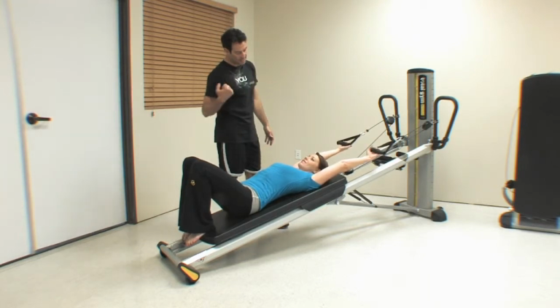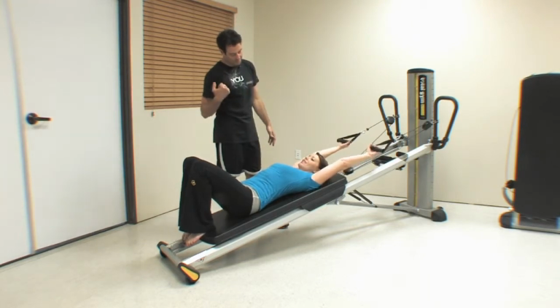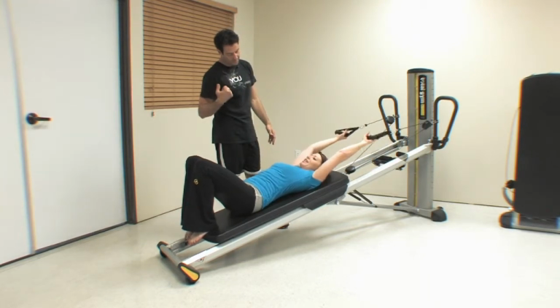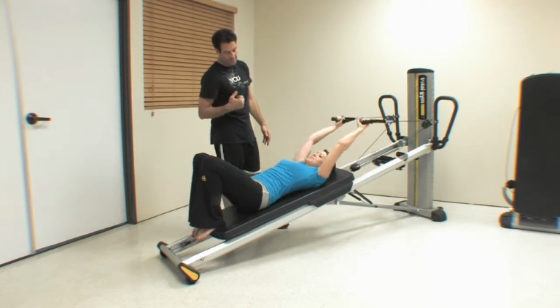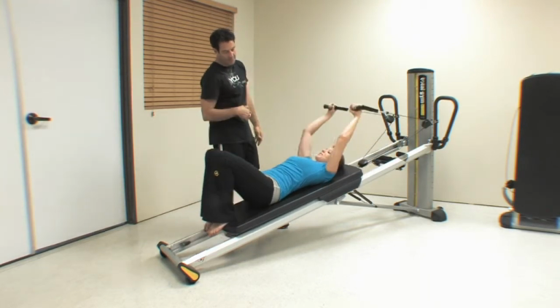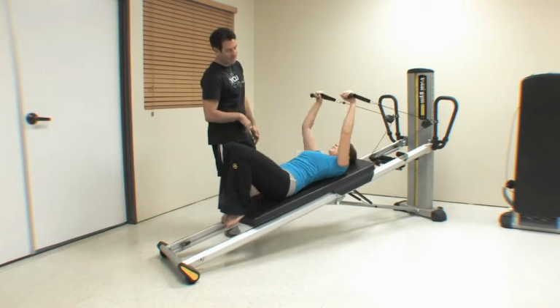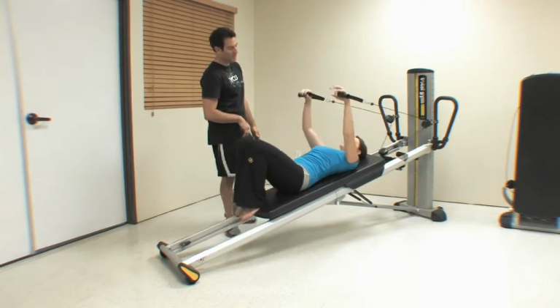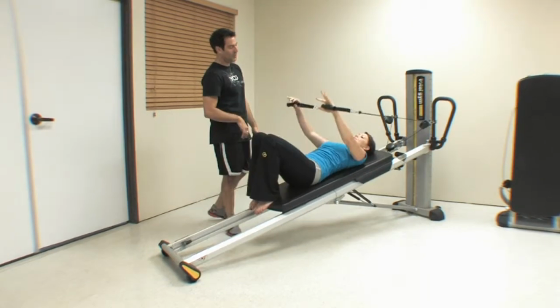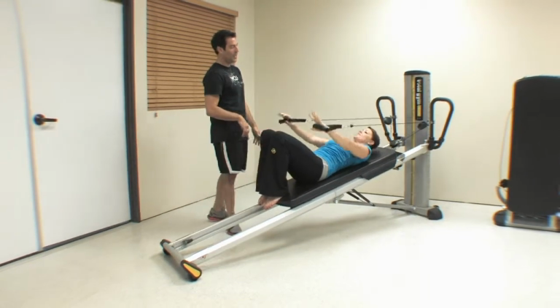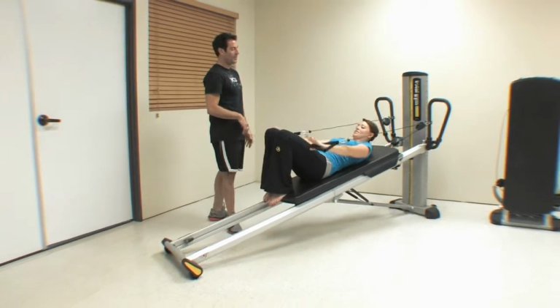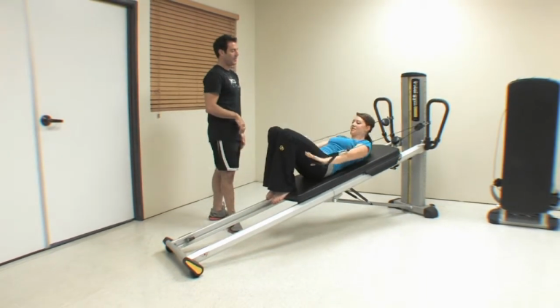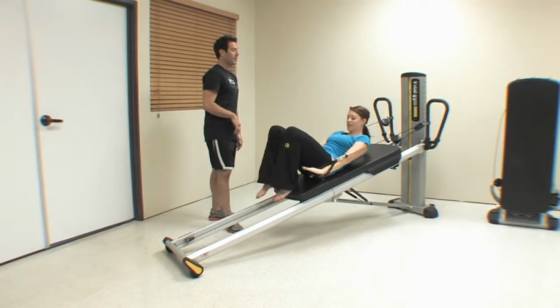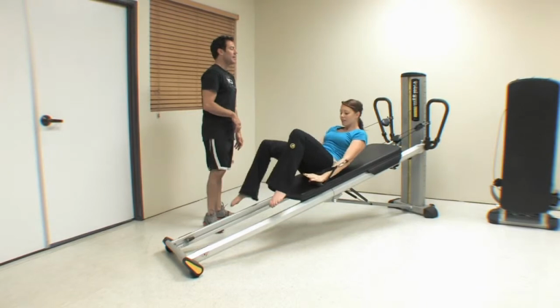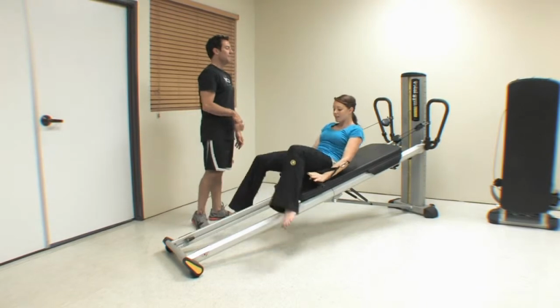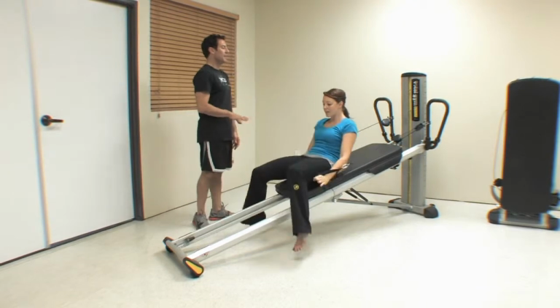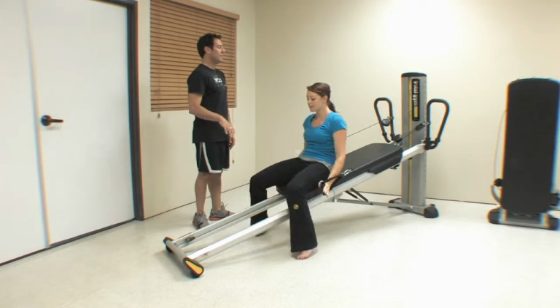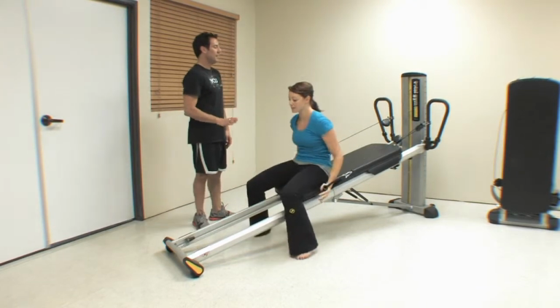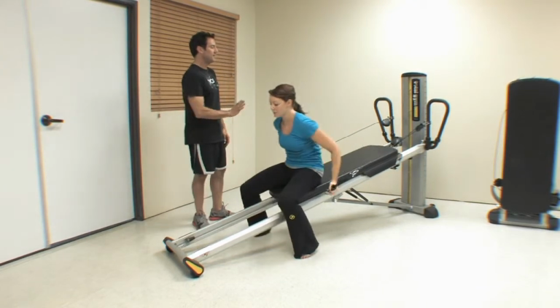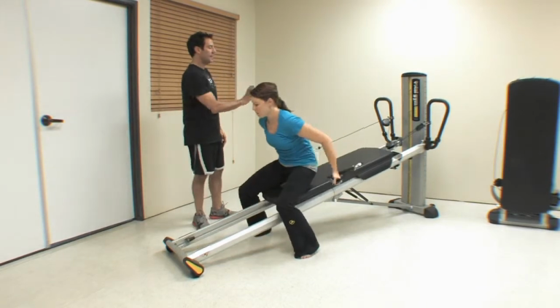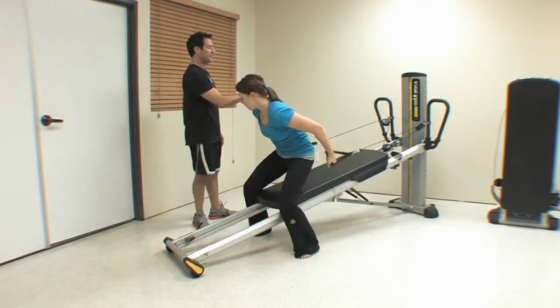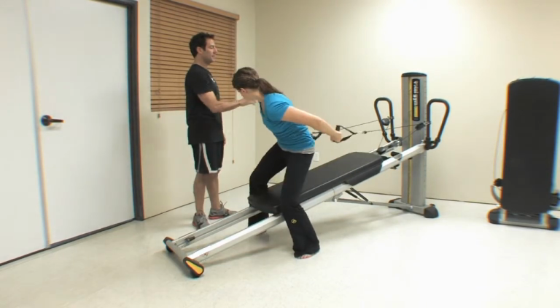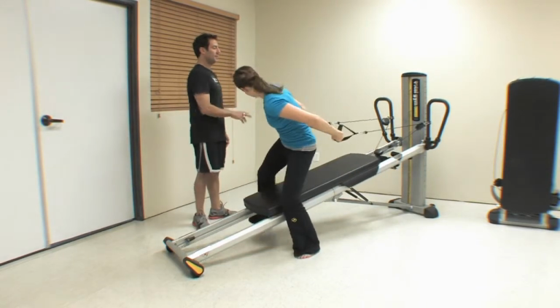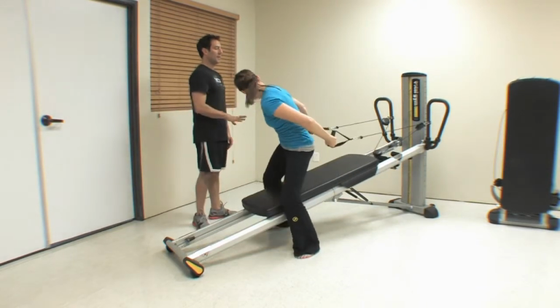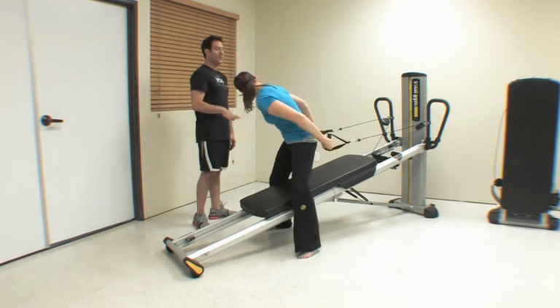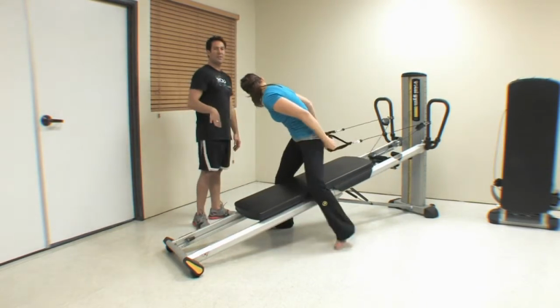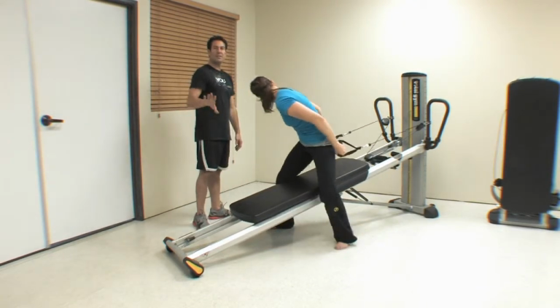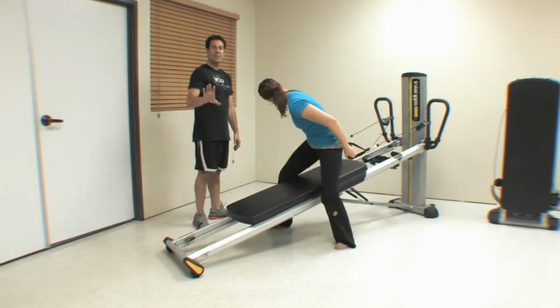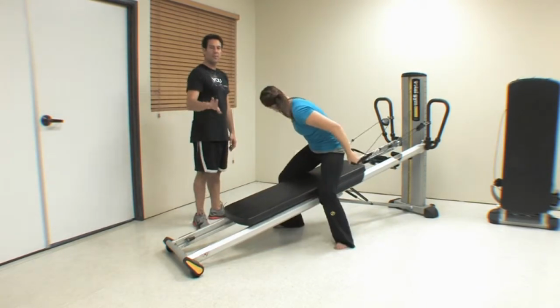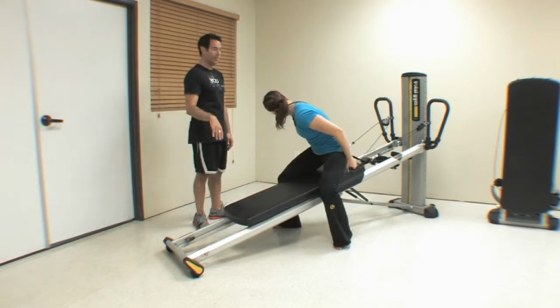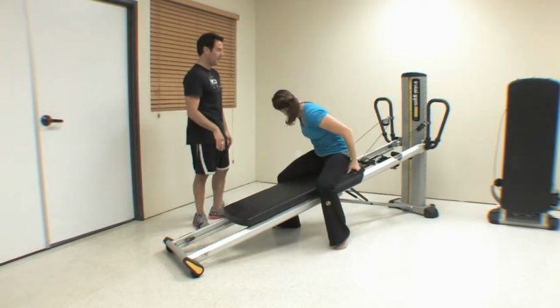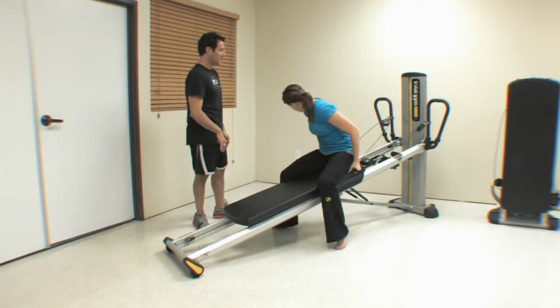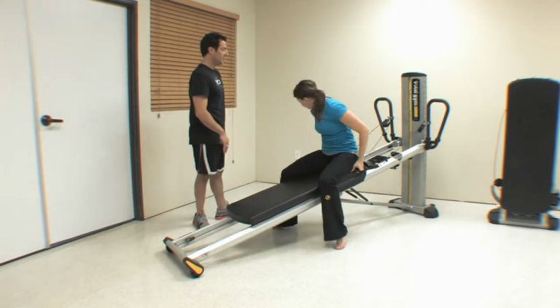Next I'm going to have you sit up. She's going to come all the way up, feet come down, and slide up to the top of the glide board in the seated forward body position.